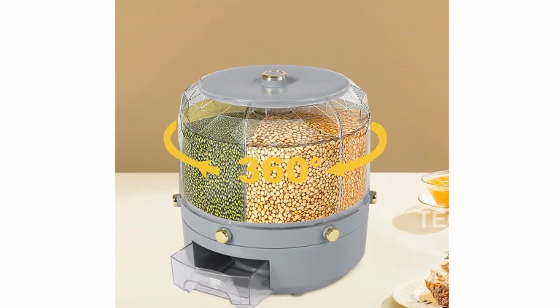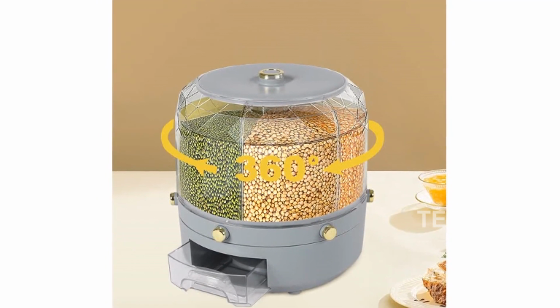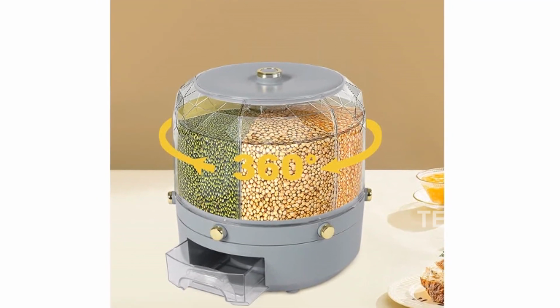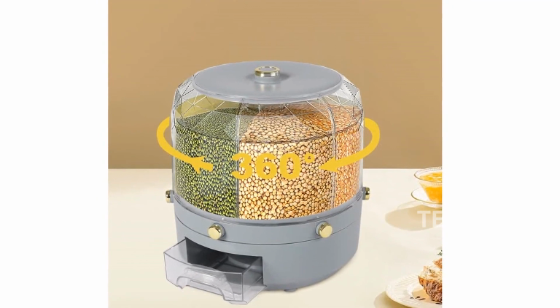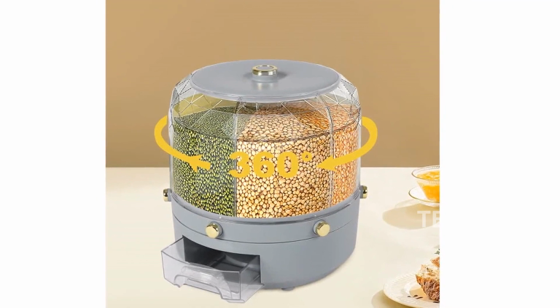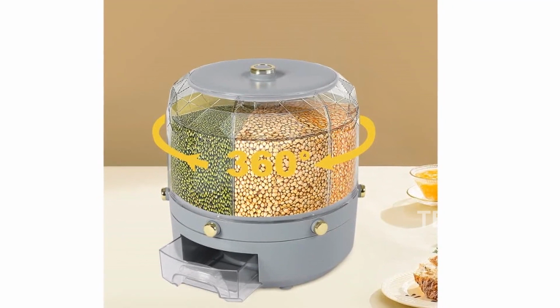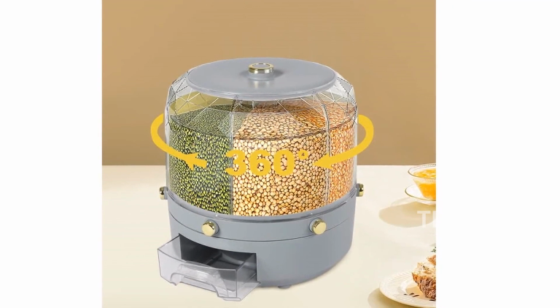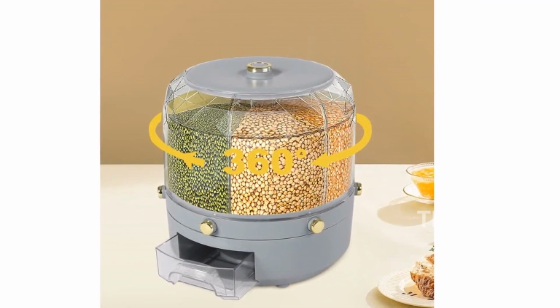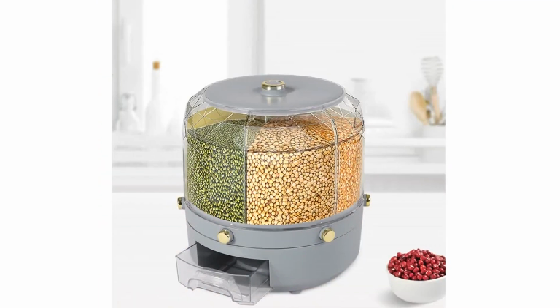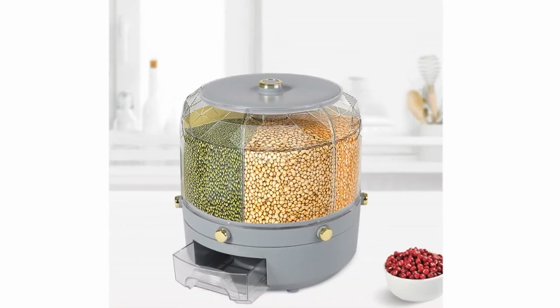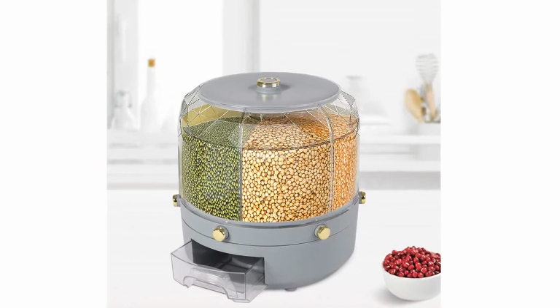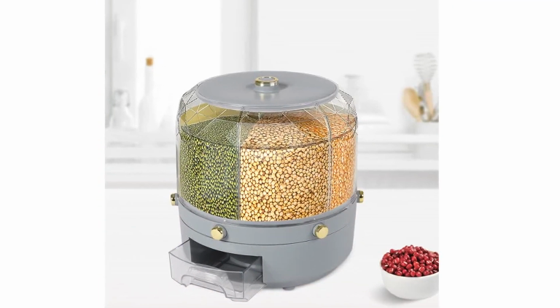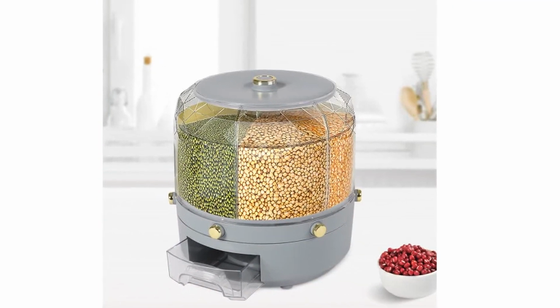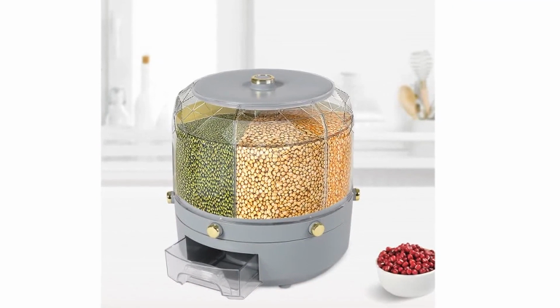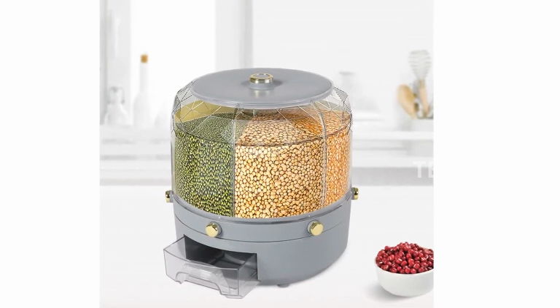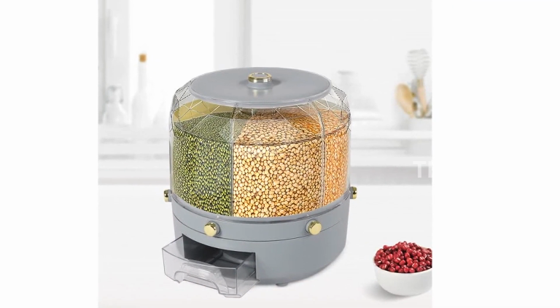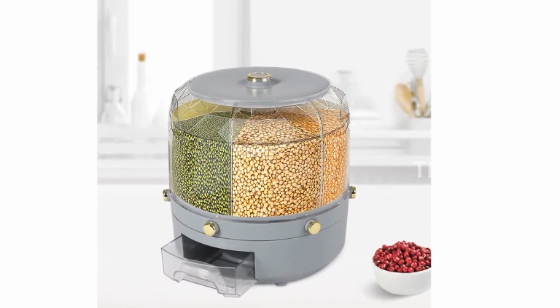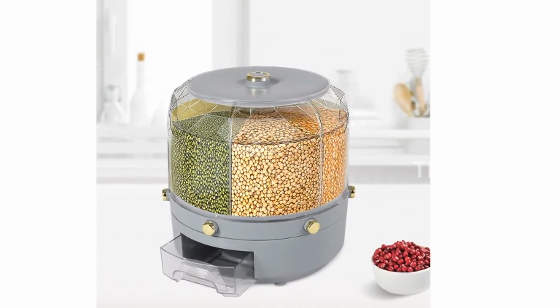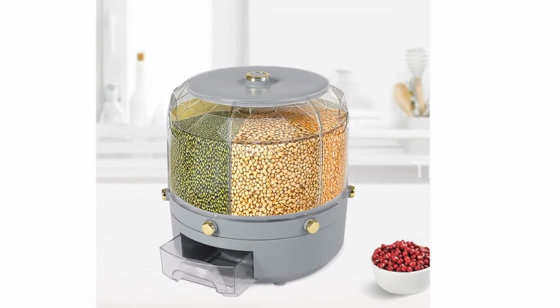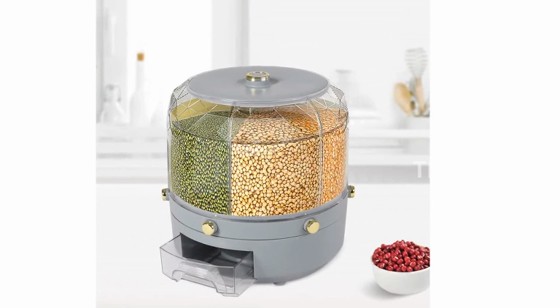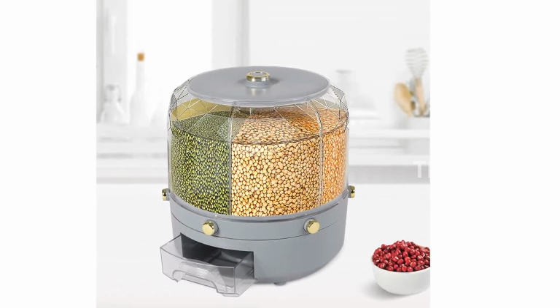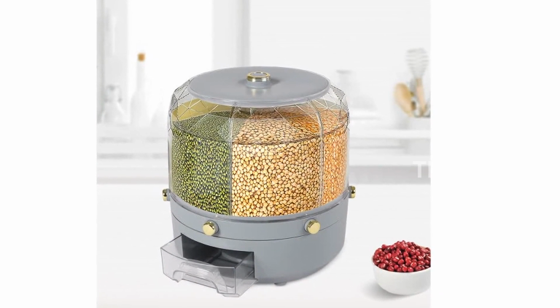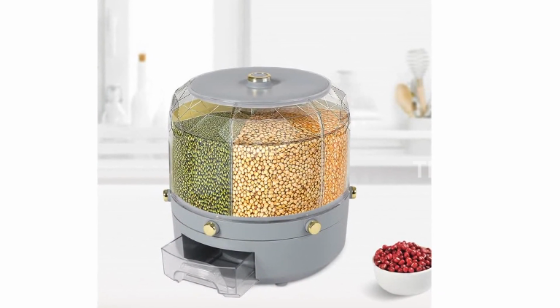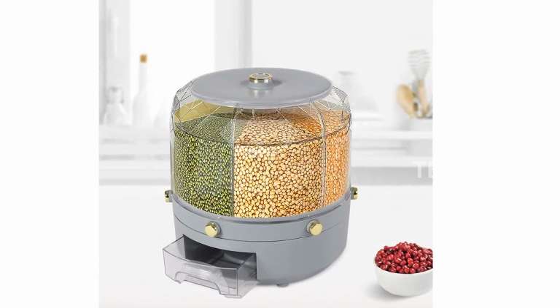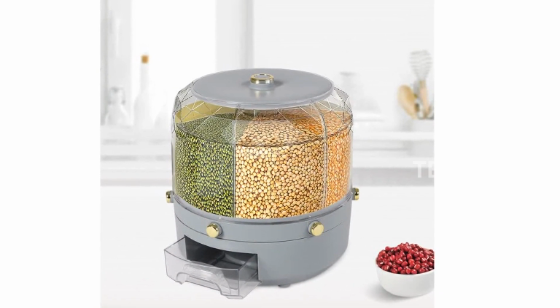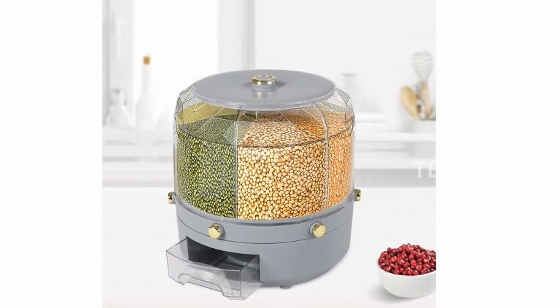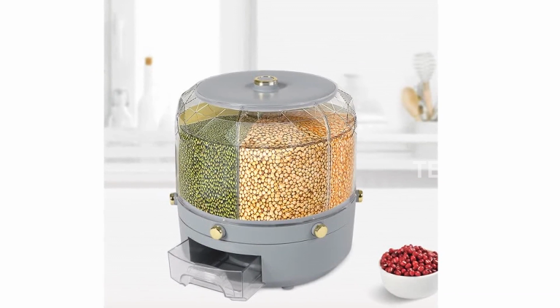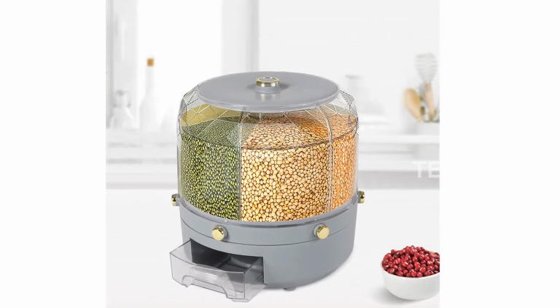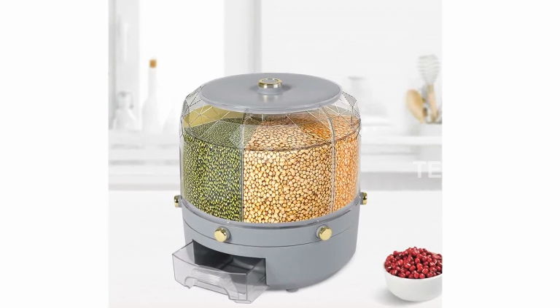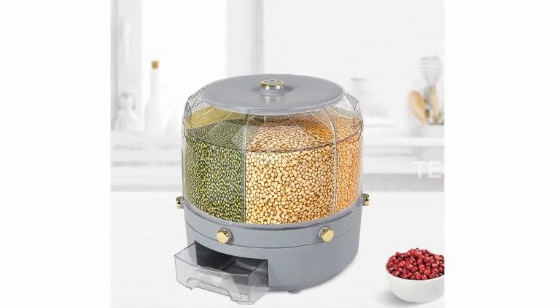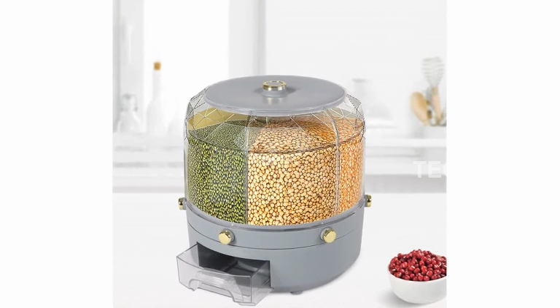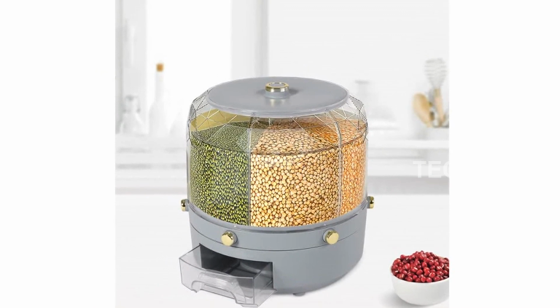The gilded handle on the top cover adds a touch of elegance while making it easy to access and open the lid.